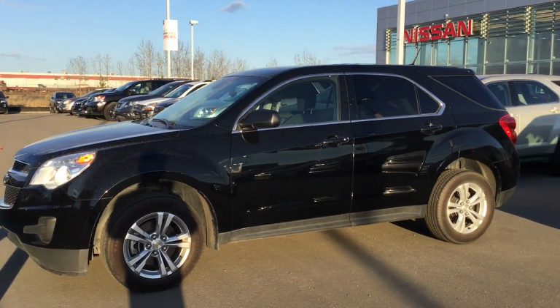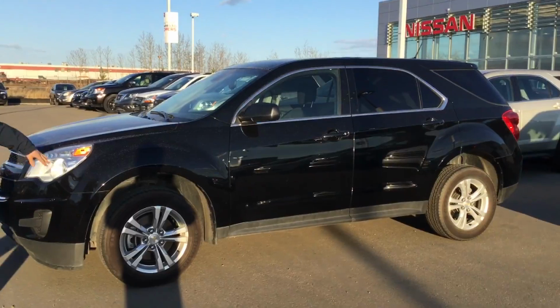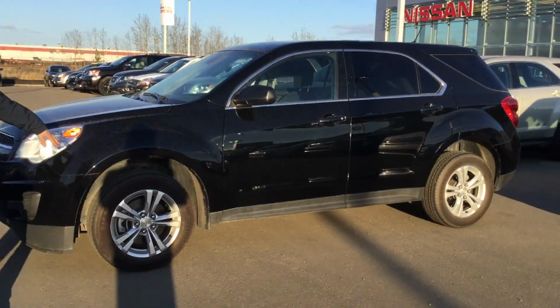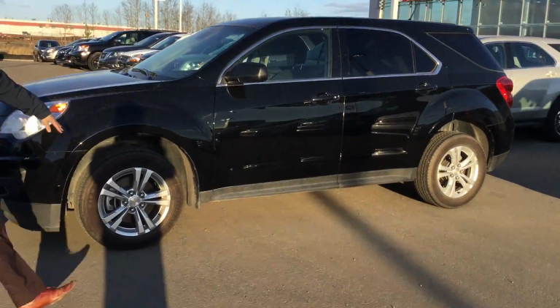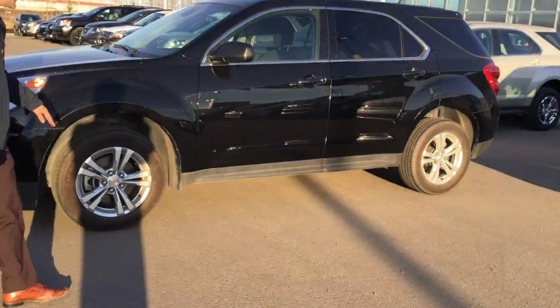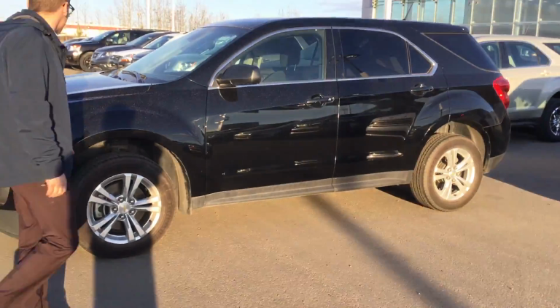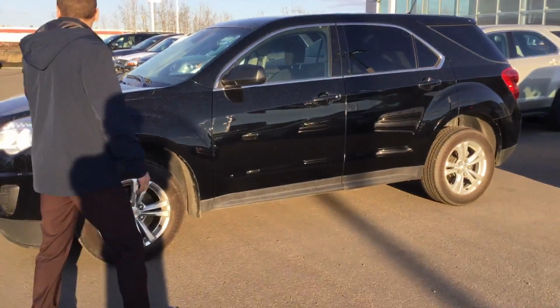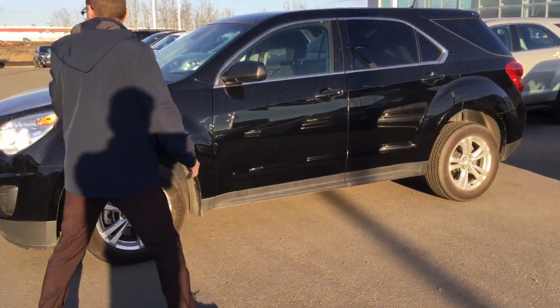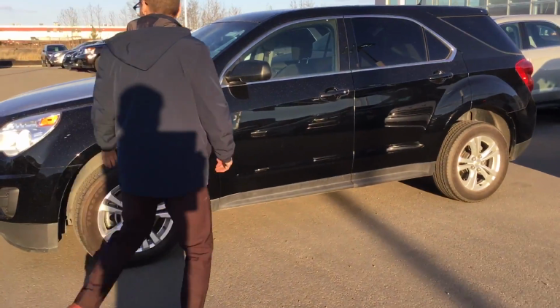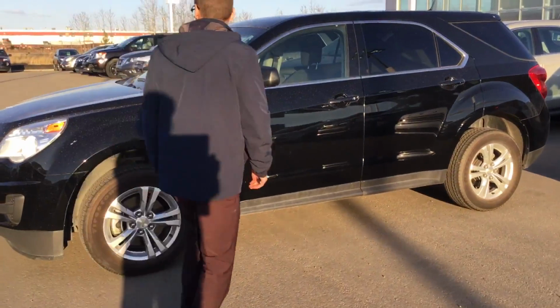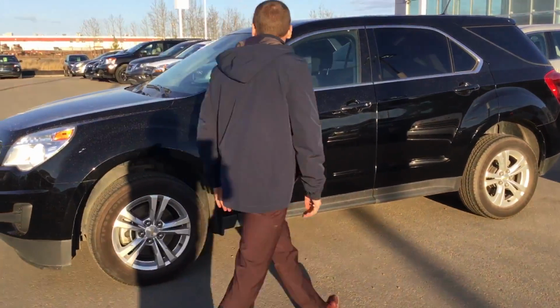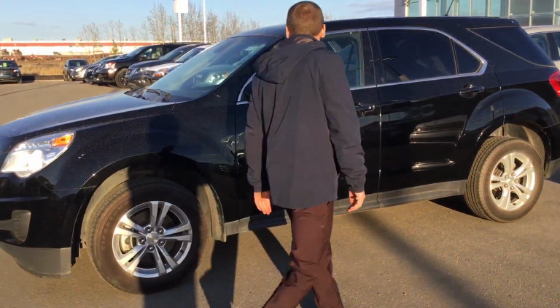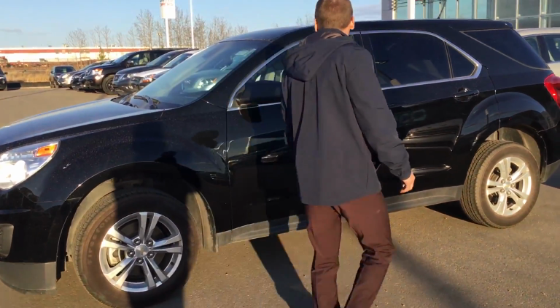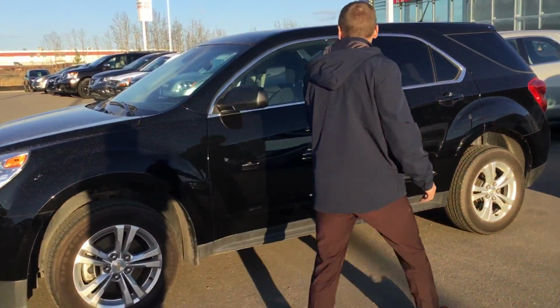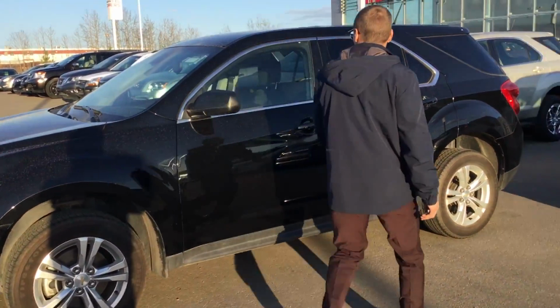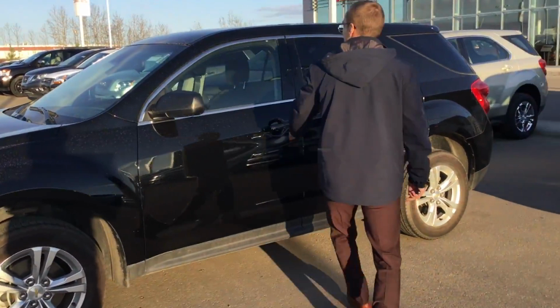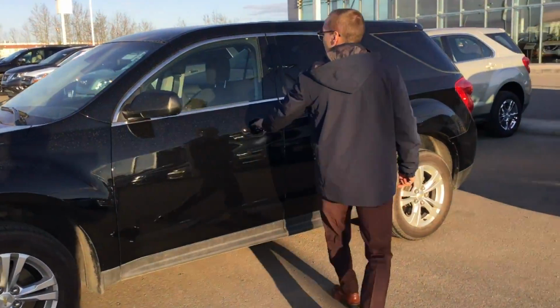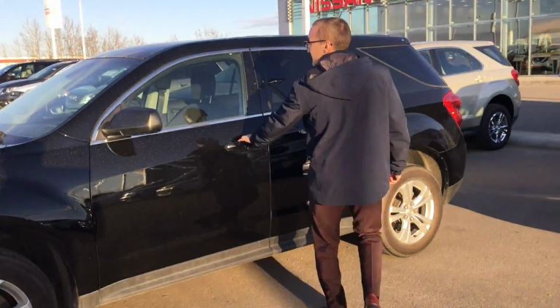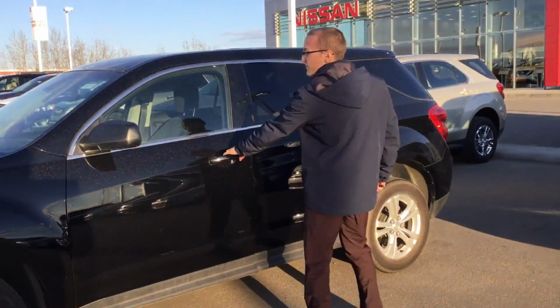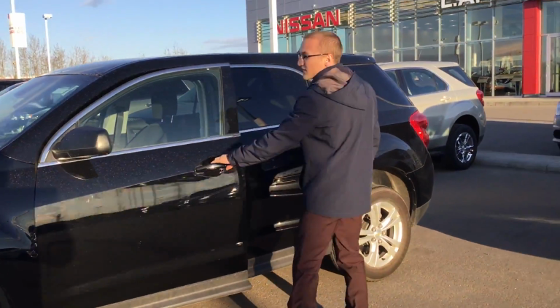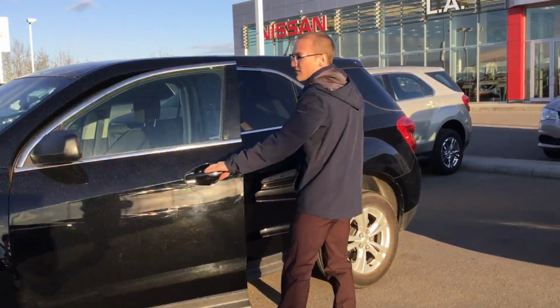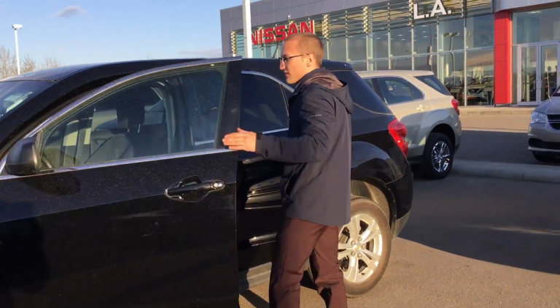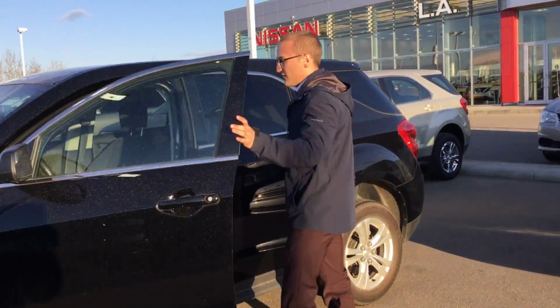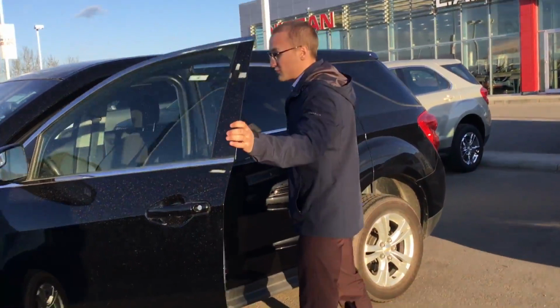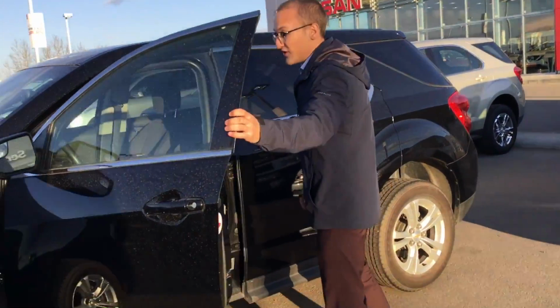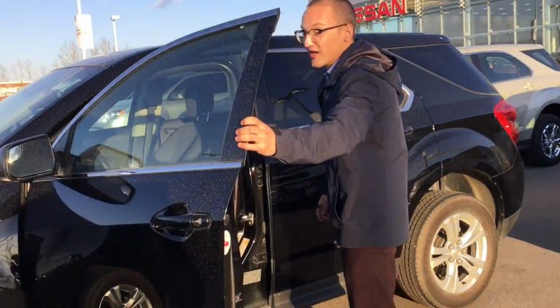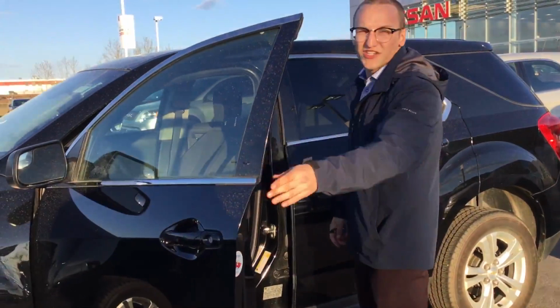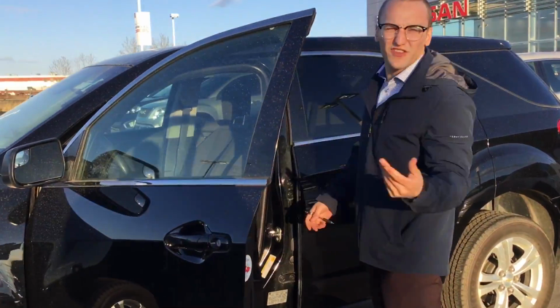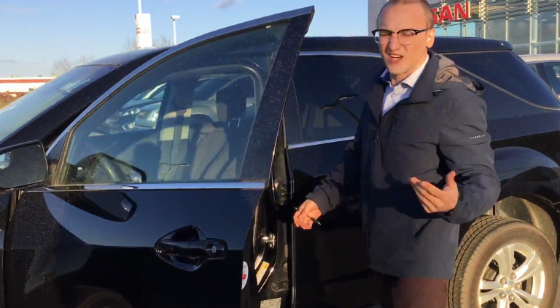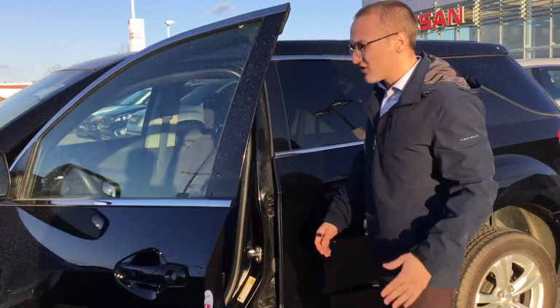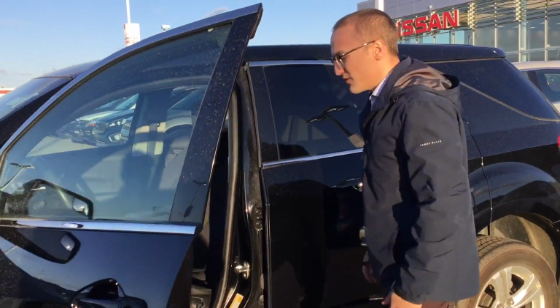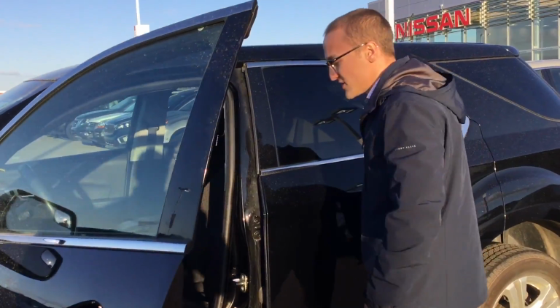So you can see these tires — you've got the nice aluminum alloy wheels. Looks pretty good actually for the year.